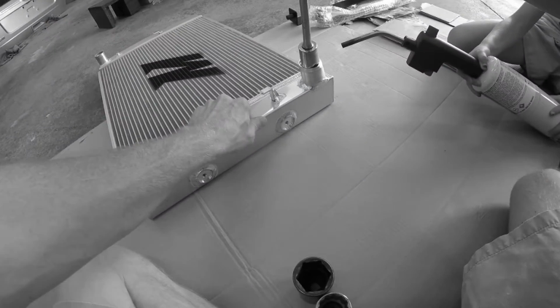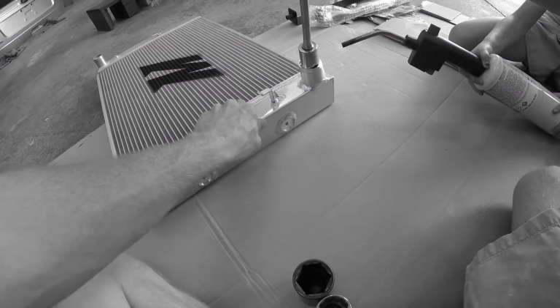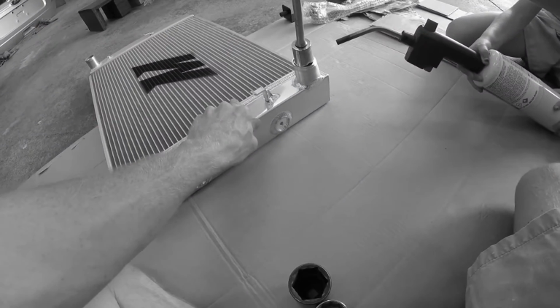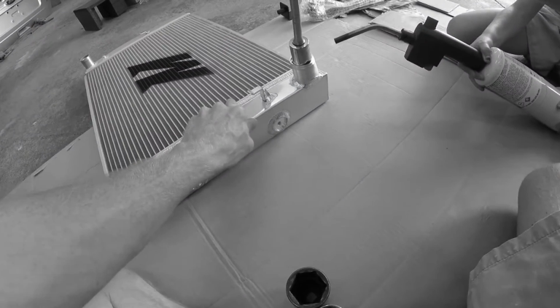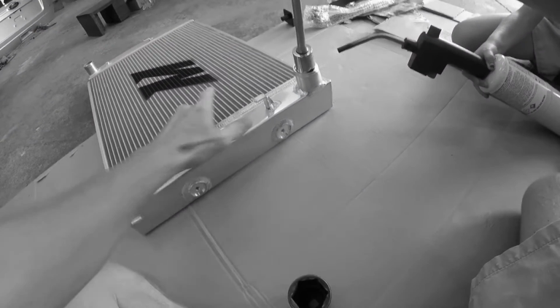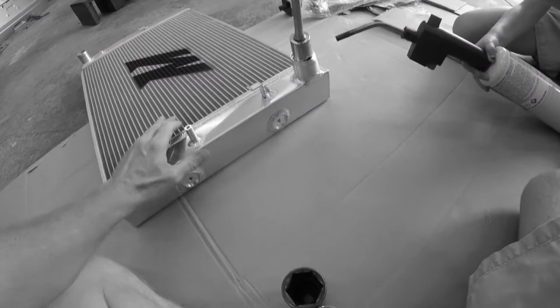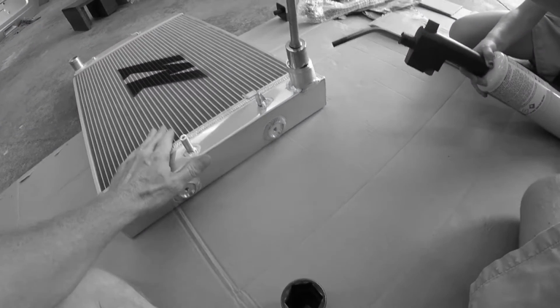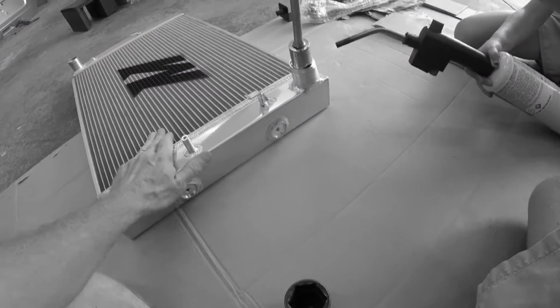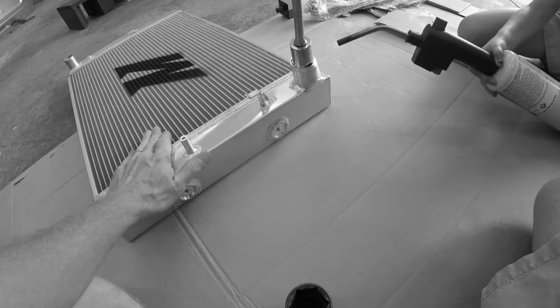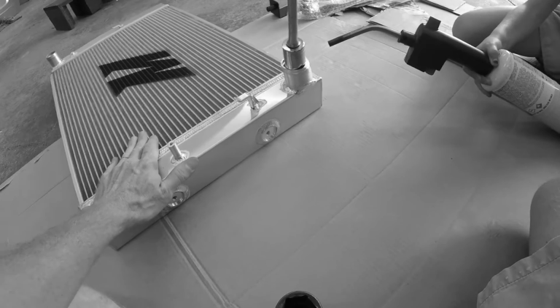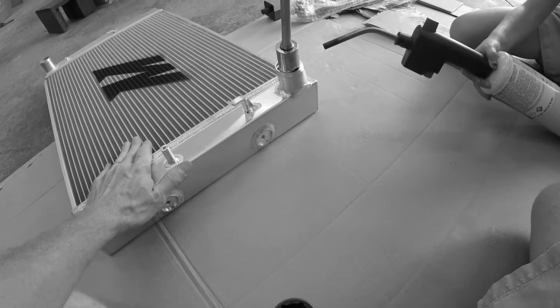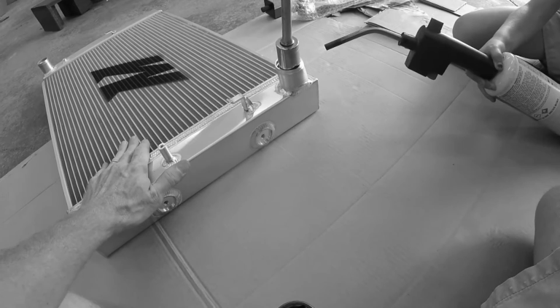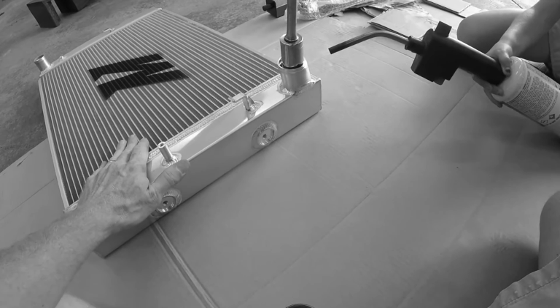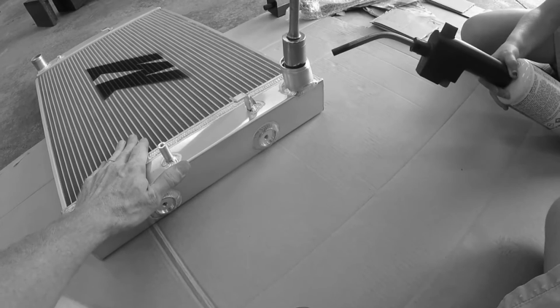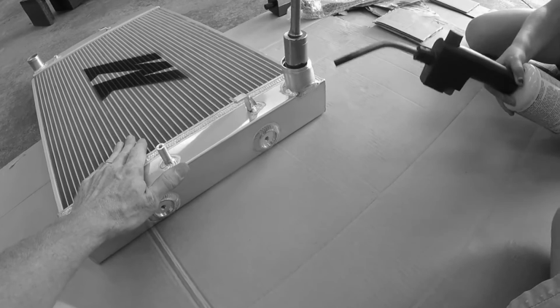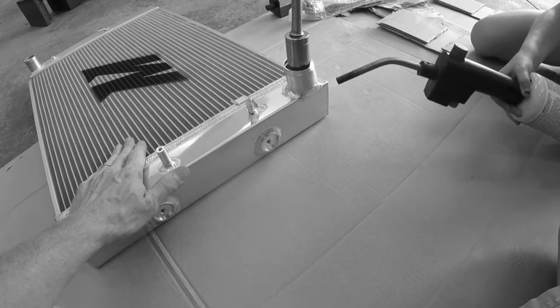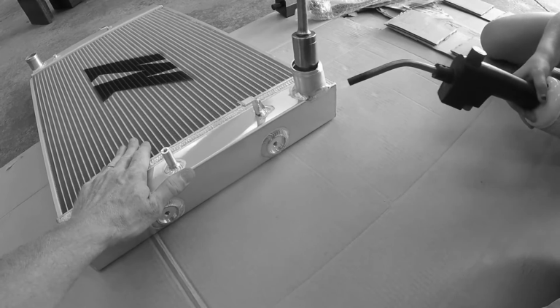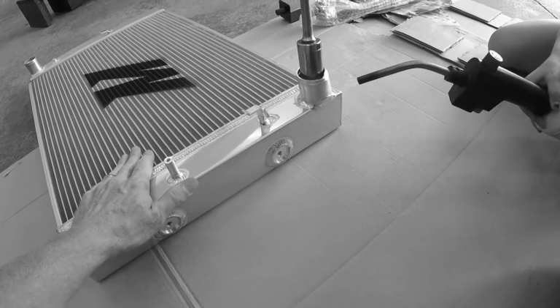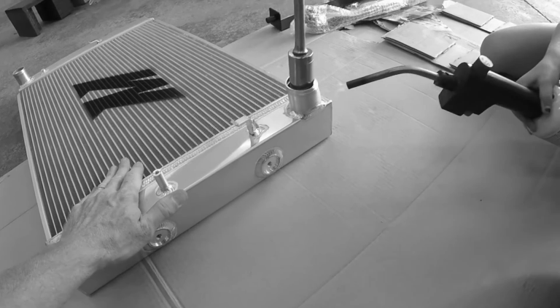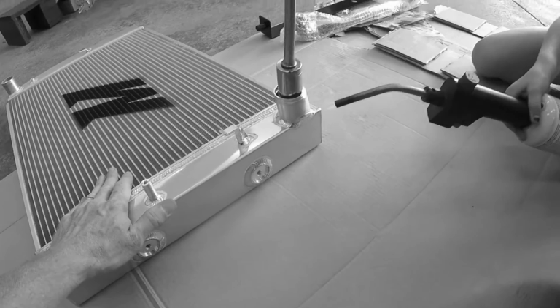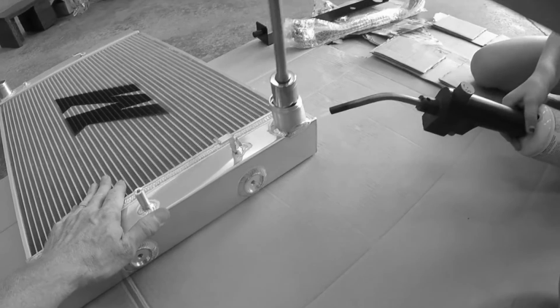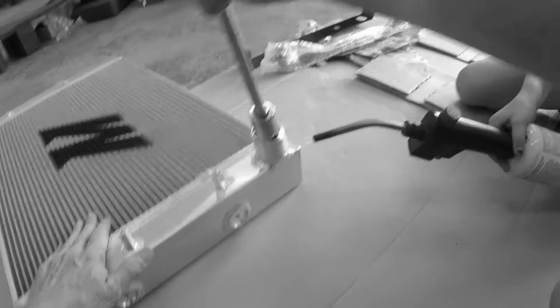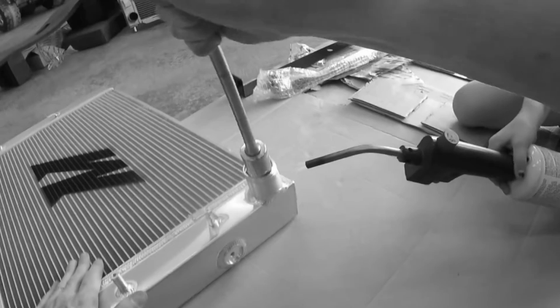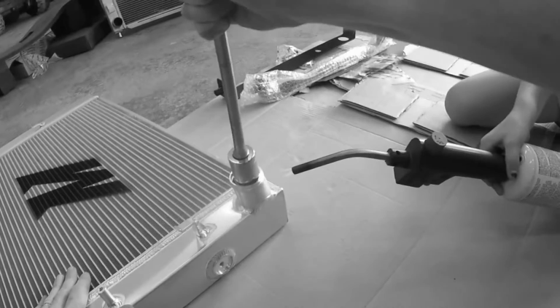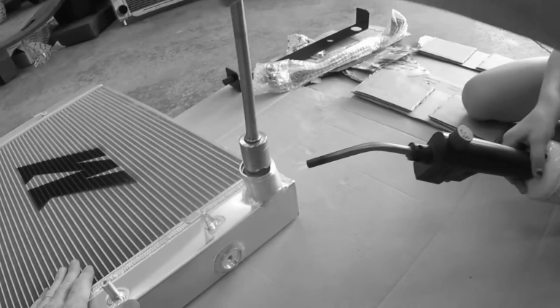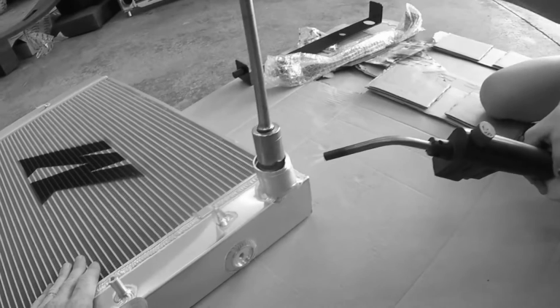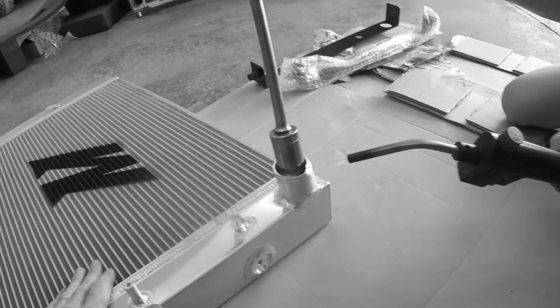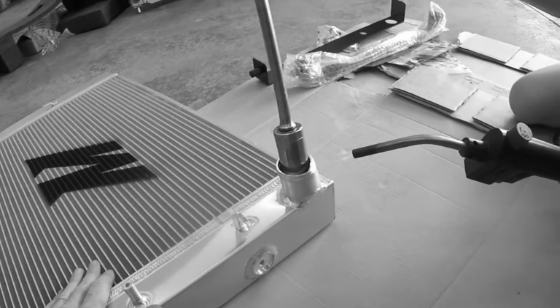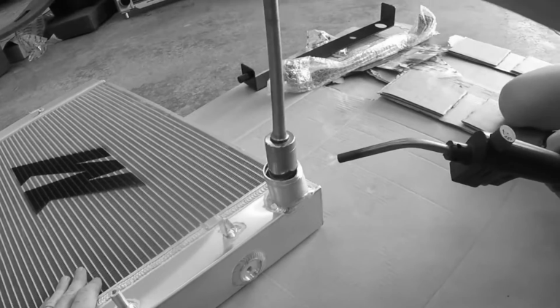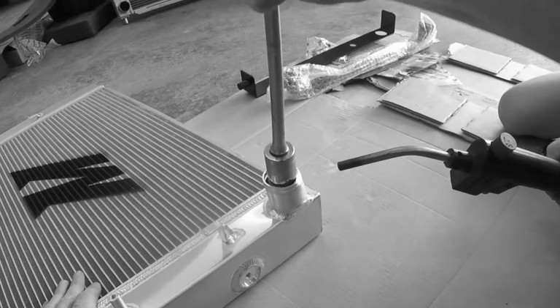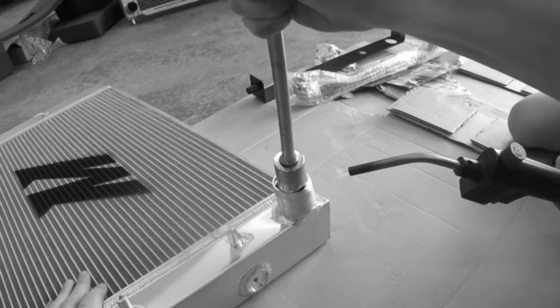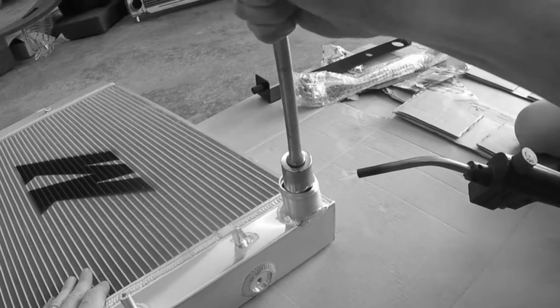Well, that worked. It took a few minutes, so I'll upload that repair in a separate video to help keep this one short.